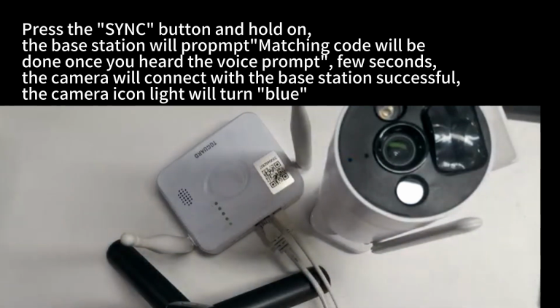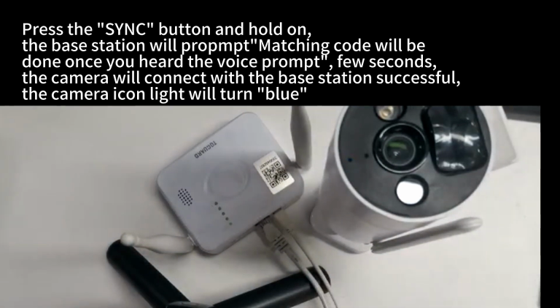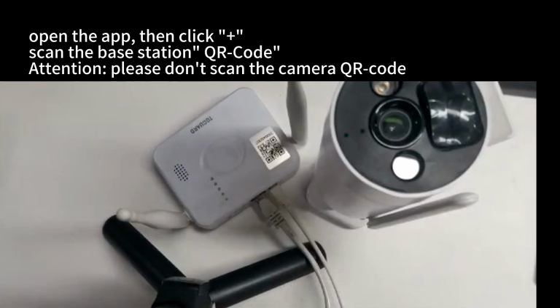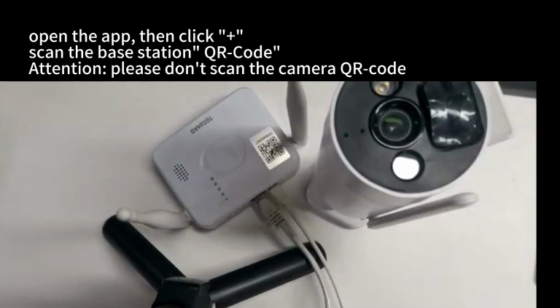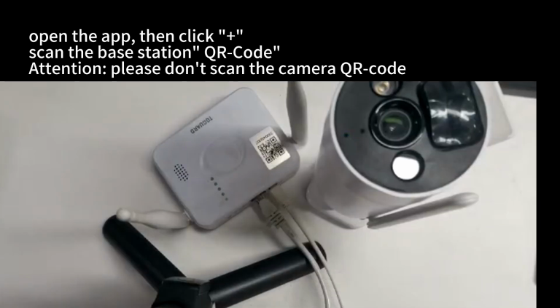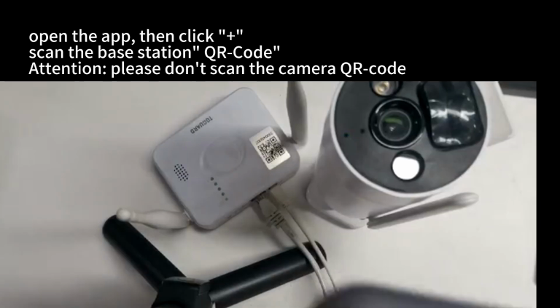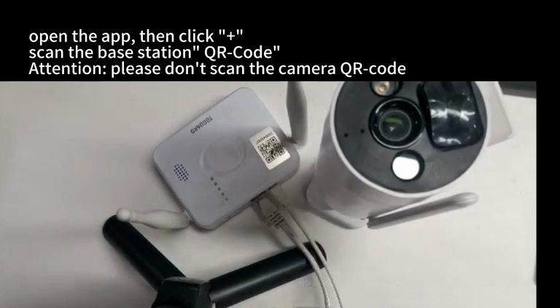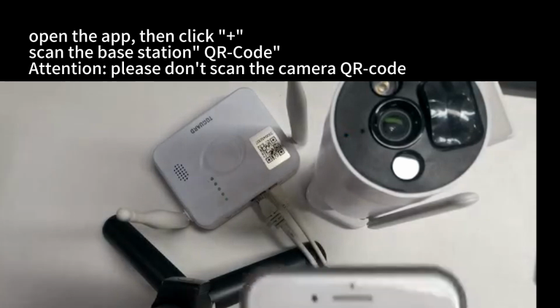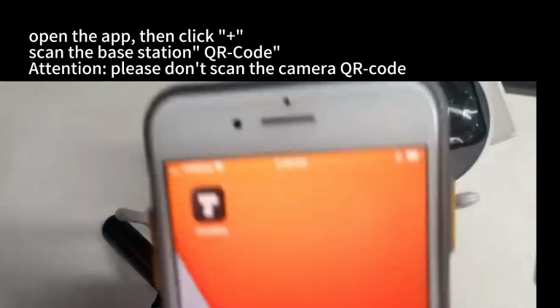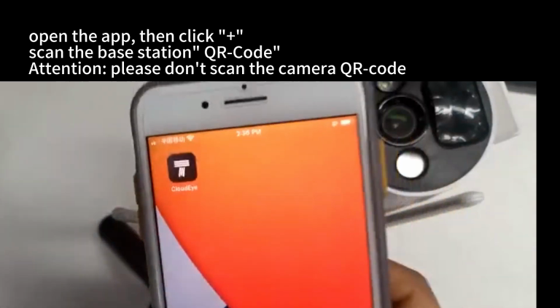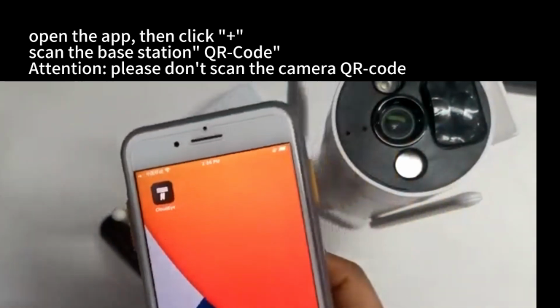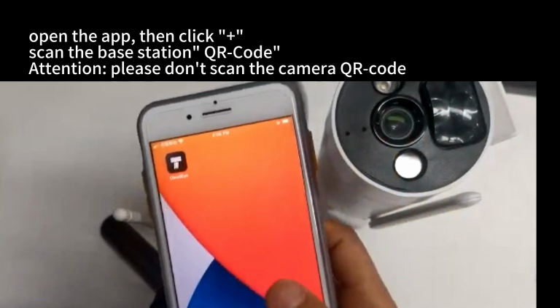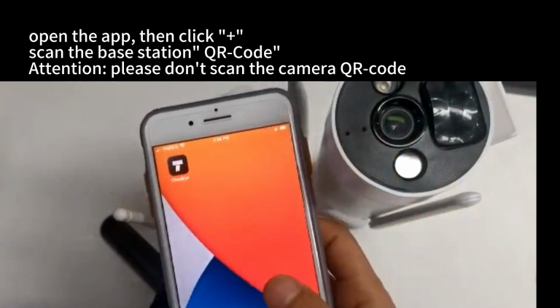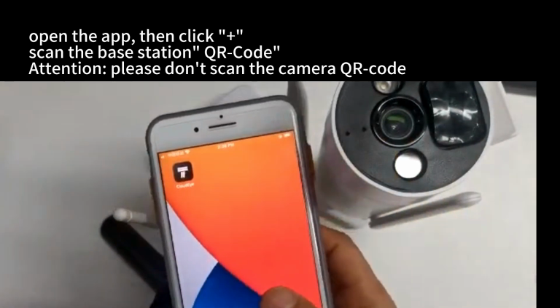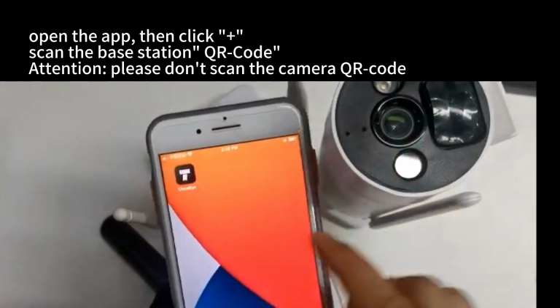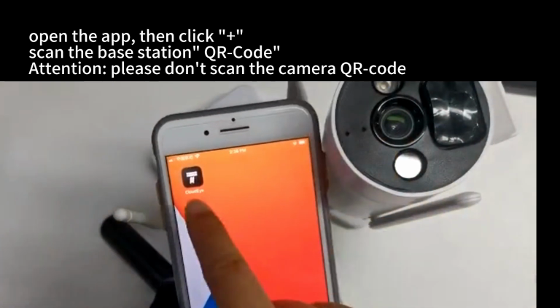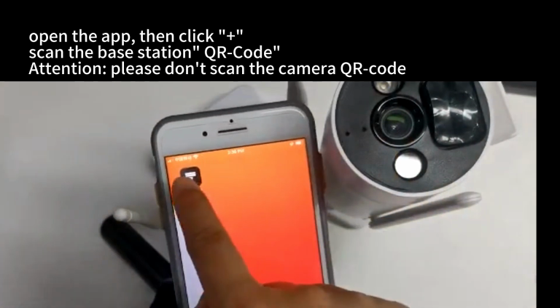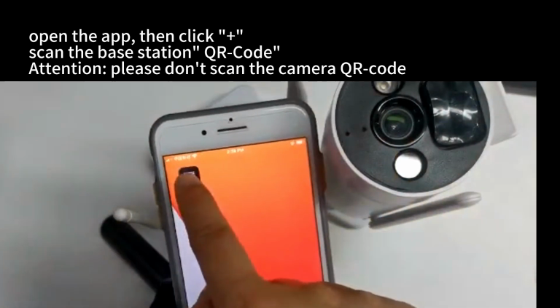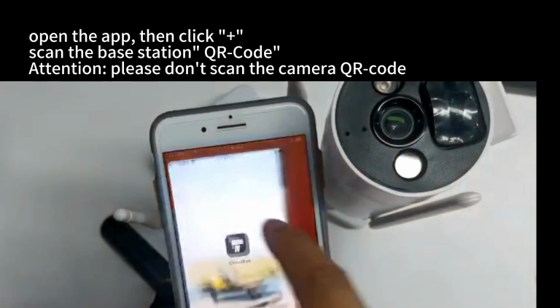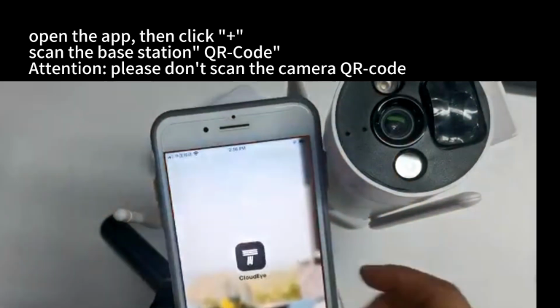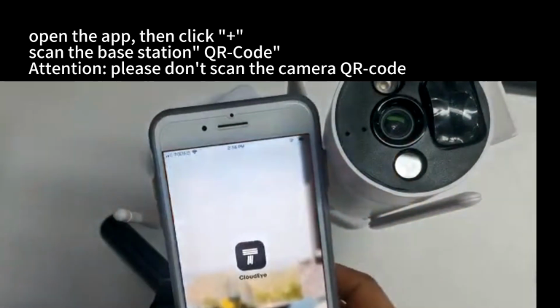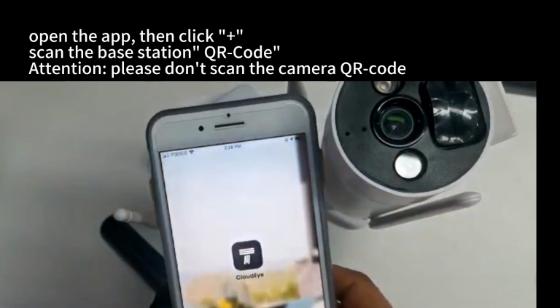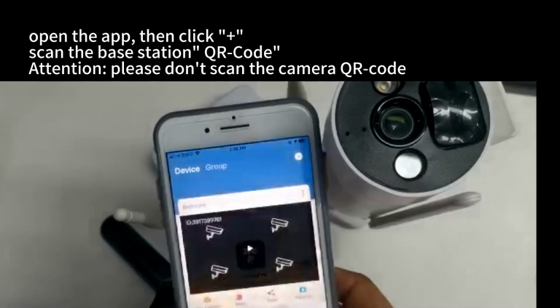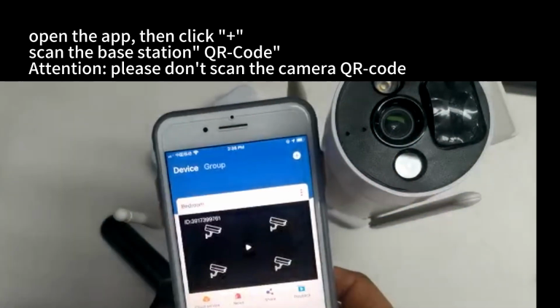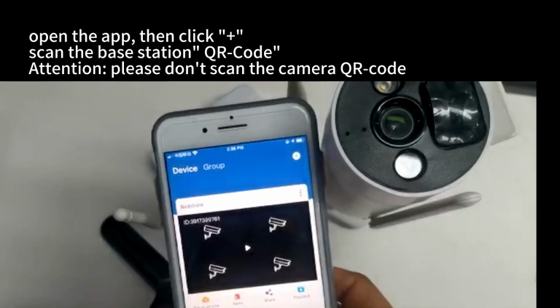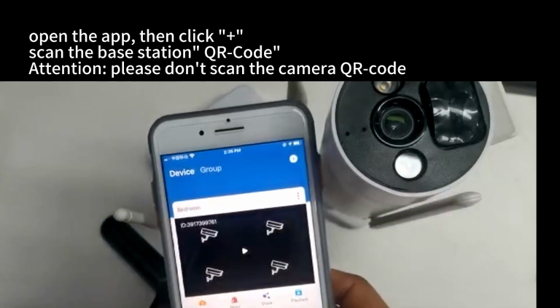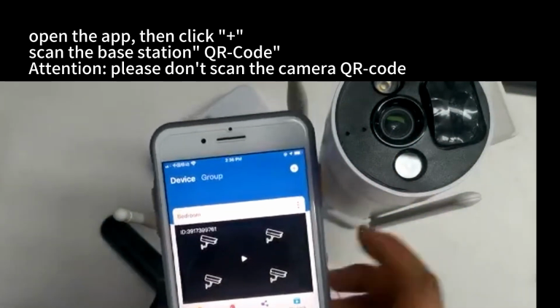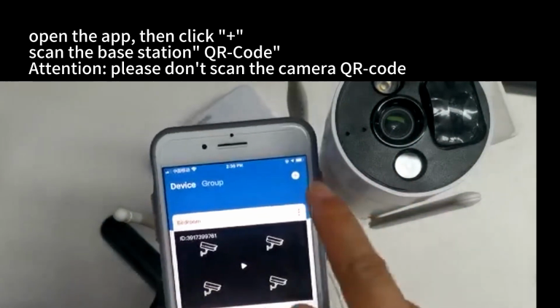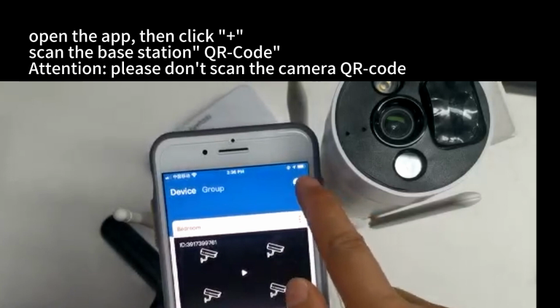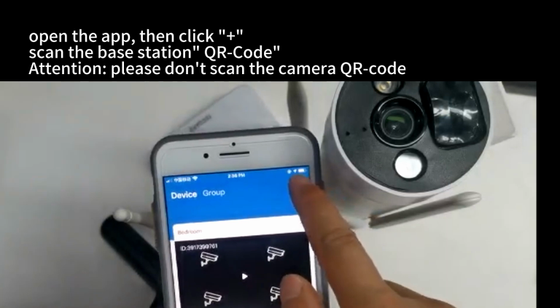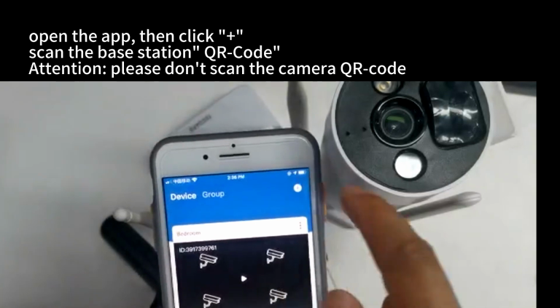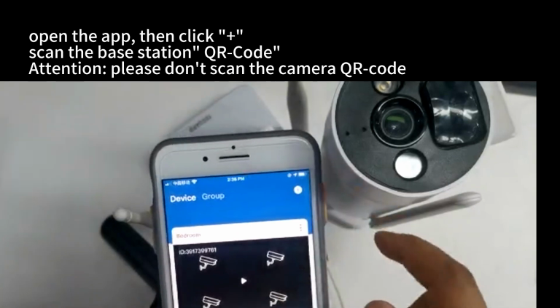Open the app, then click to scan the base station QR code. Attention: please do not scan the camera QR code.